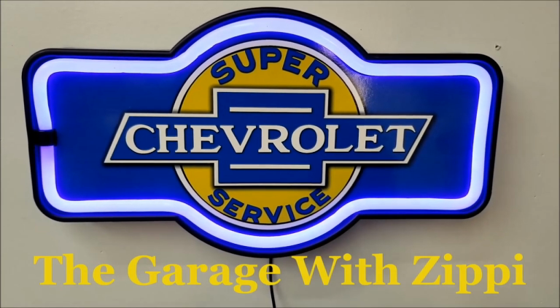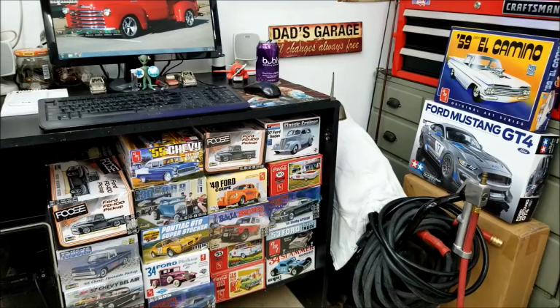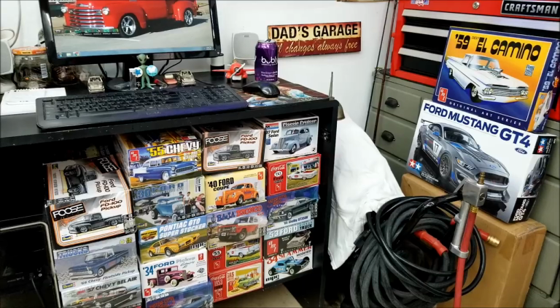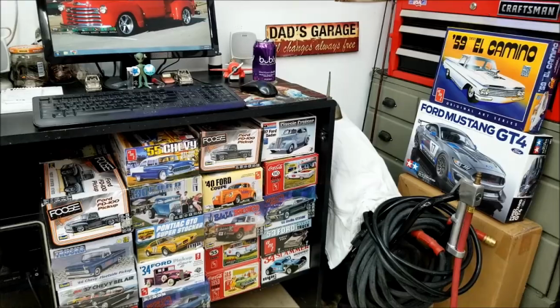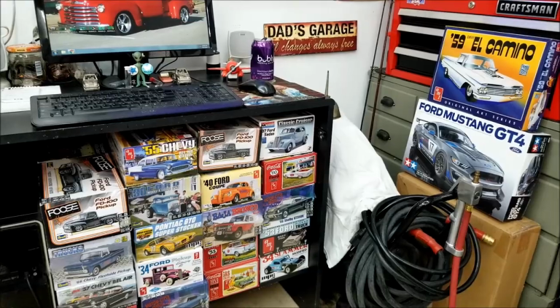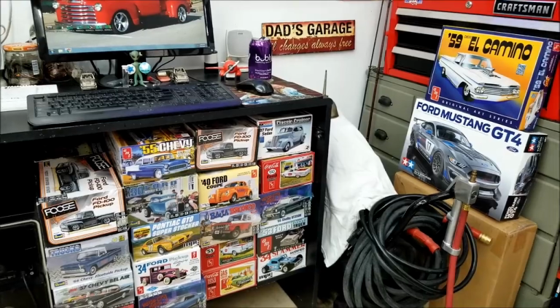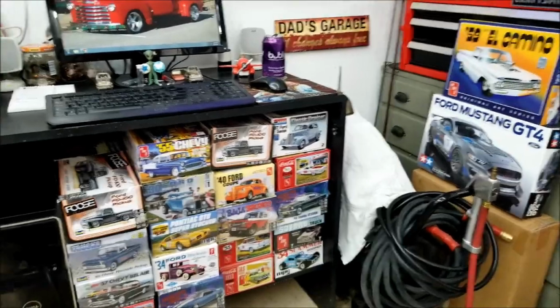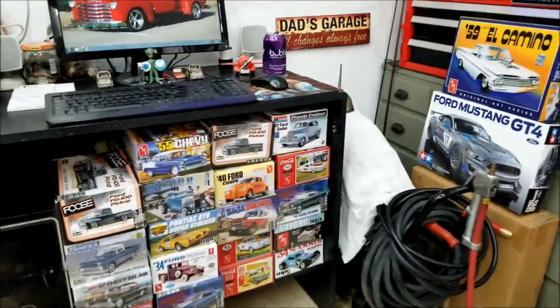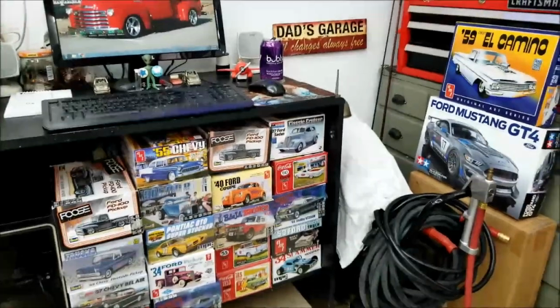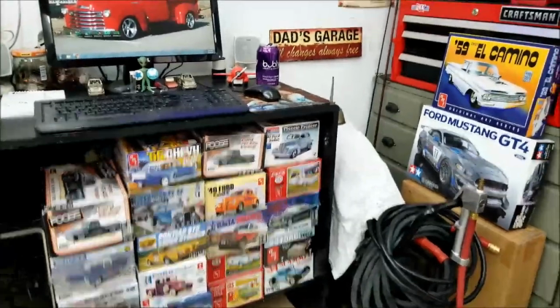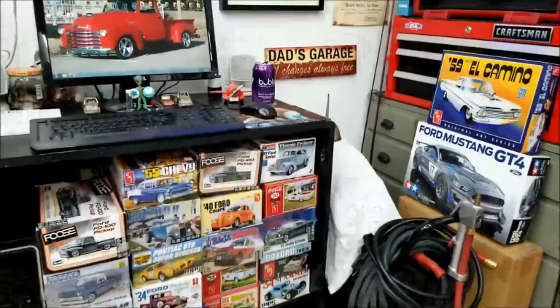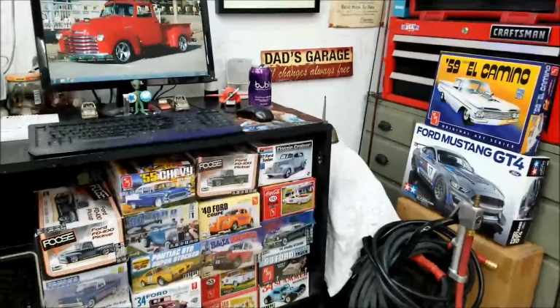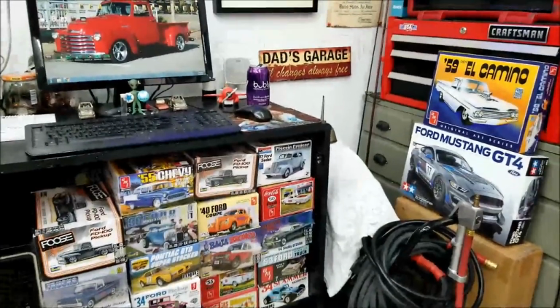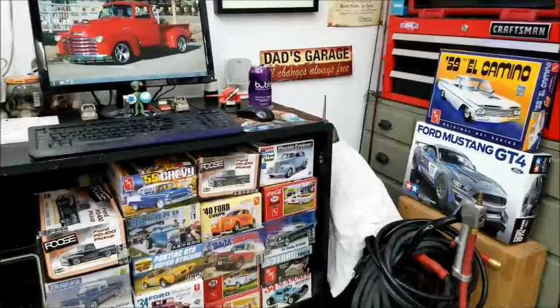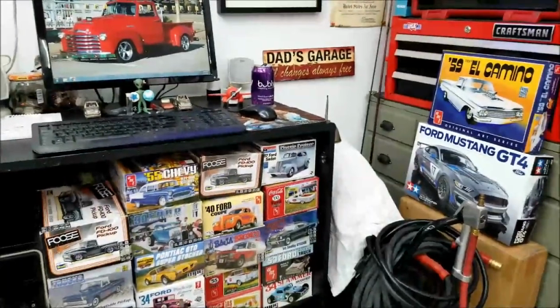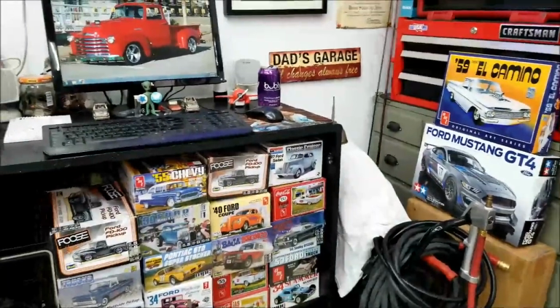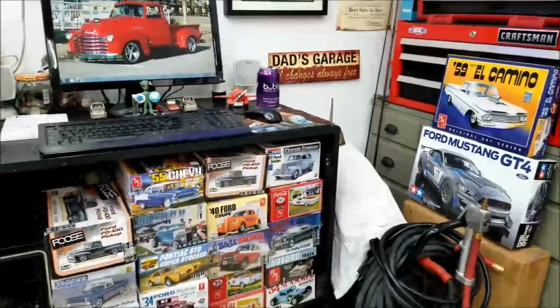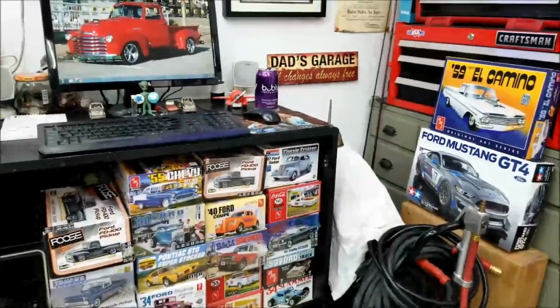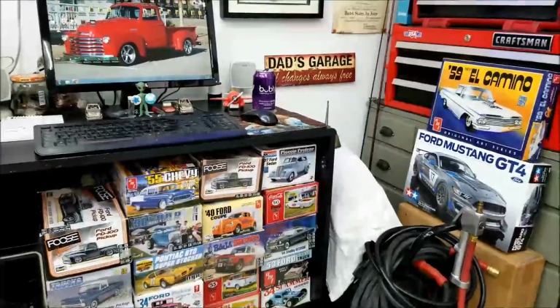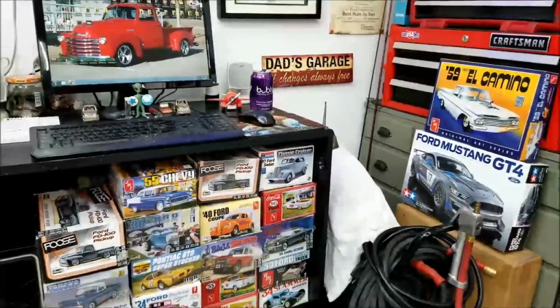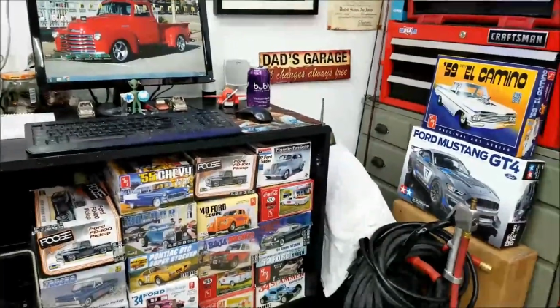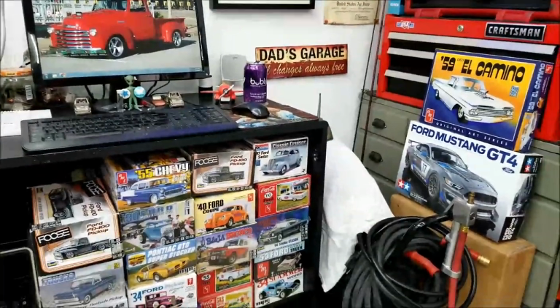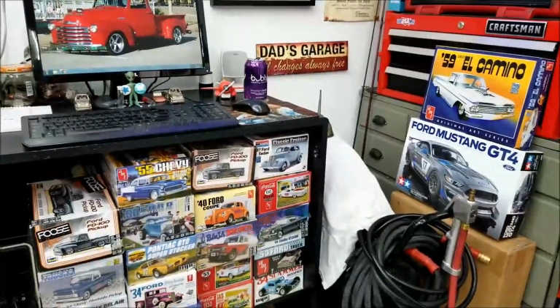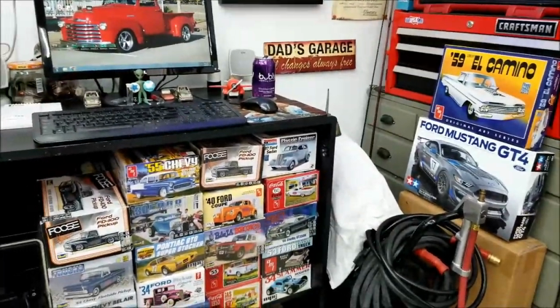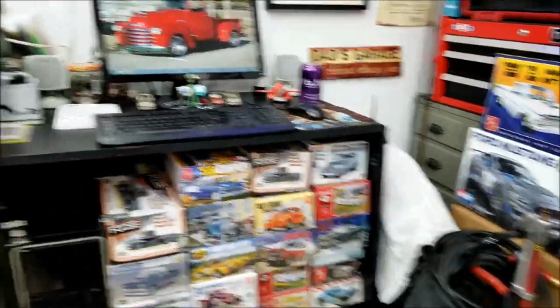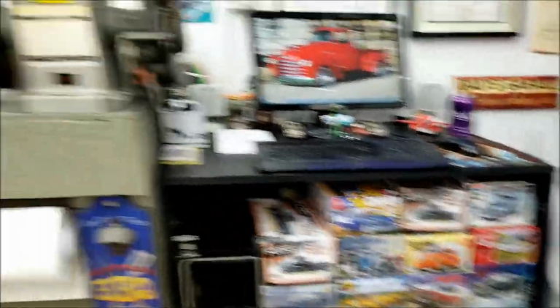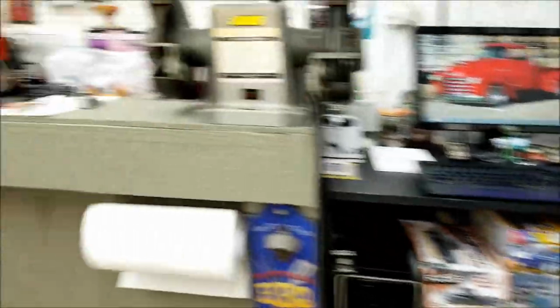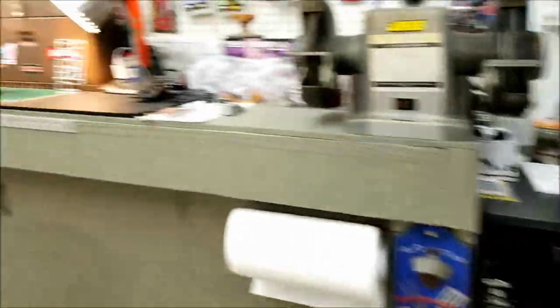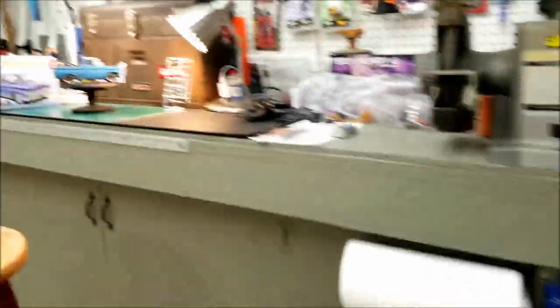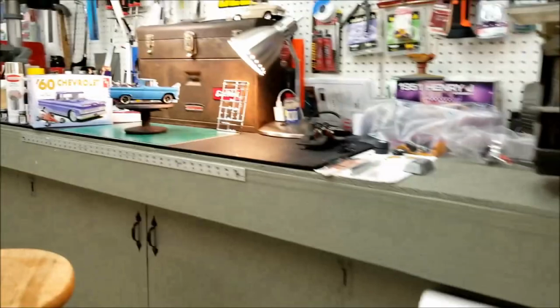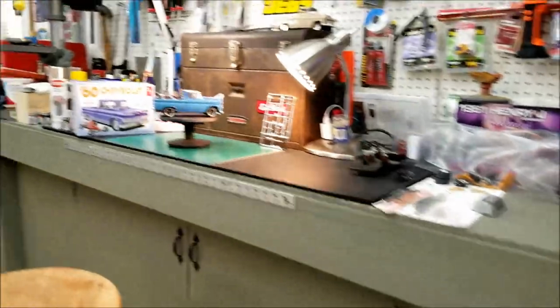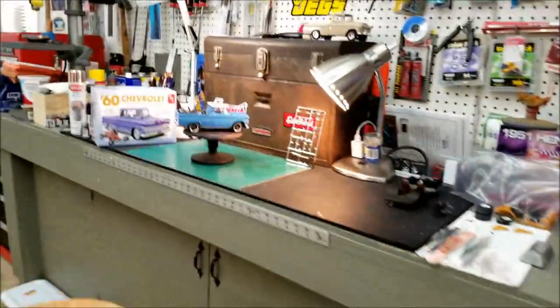Hey everybody, I'm out here in the garage. I finished up the AMT go-kart this morning. So let's take a look at this little sucker.